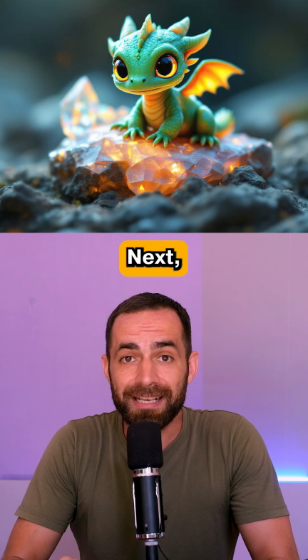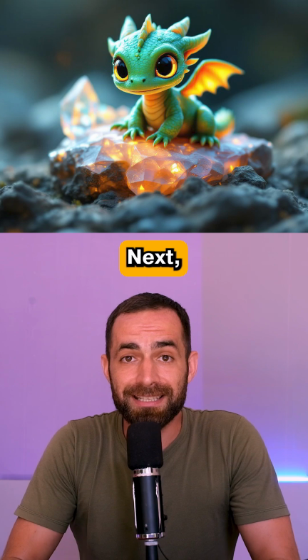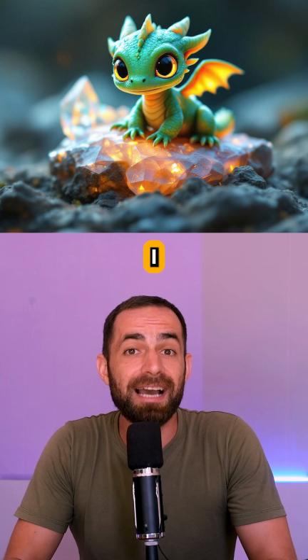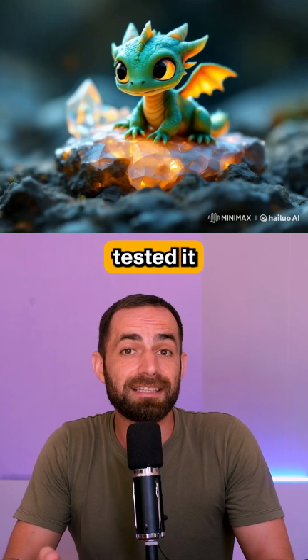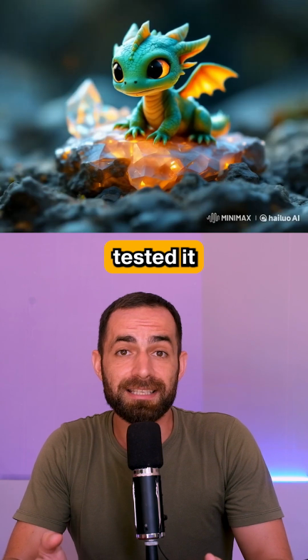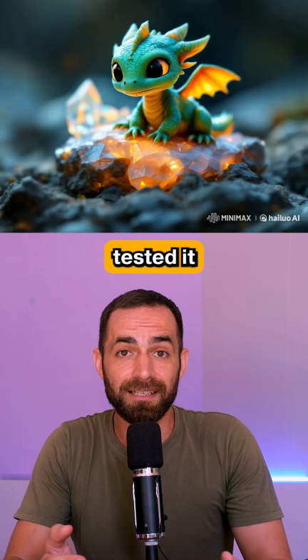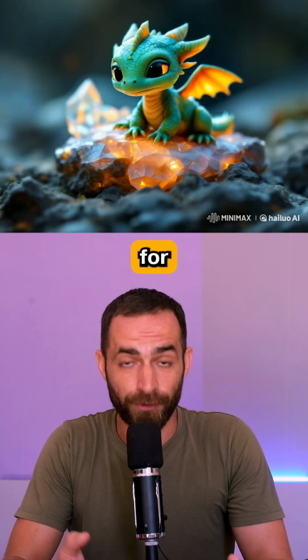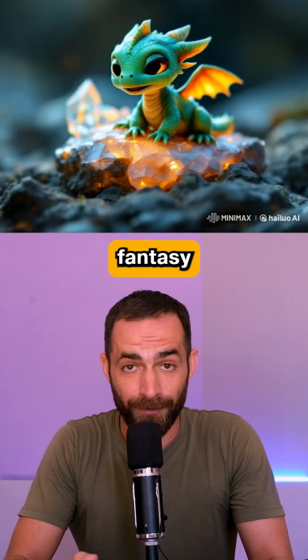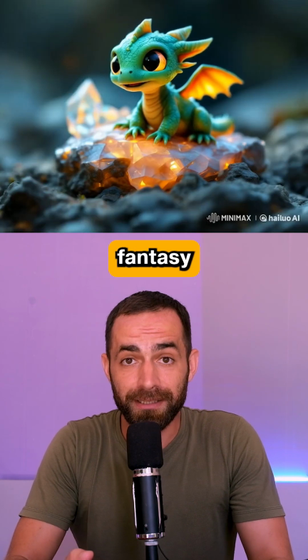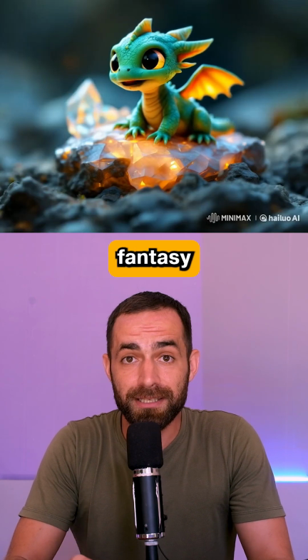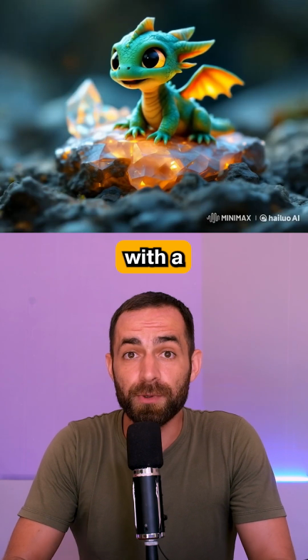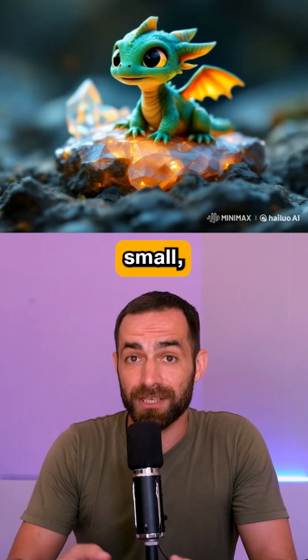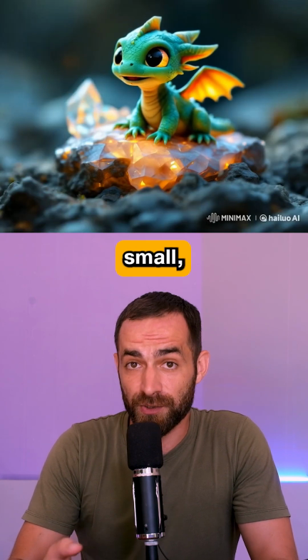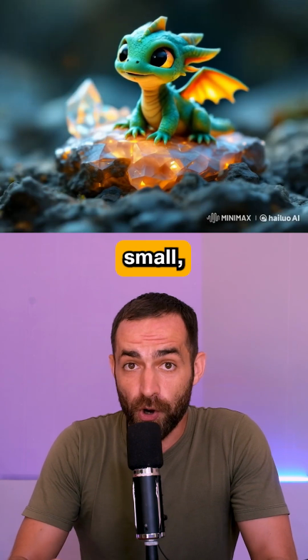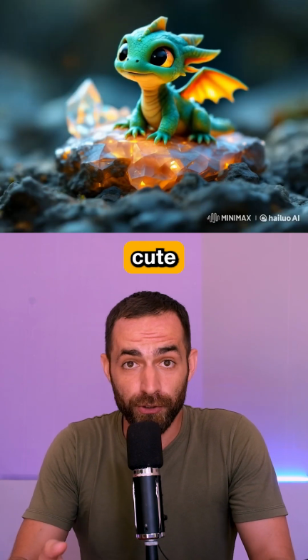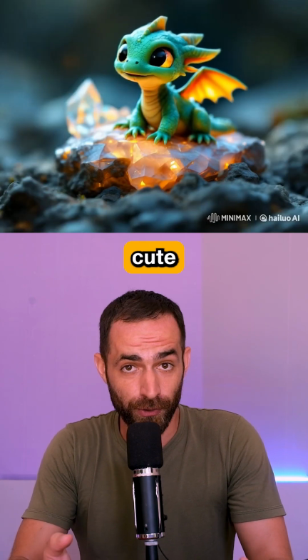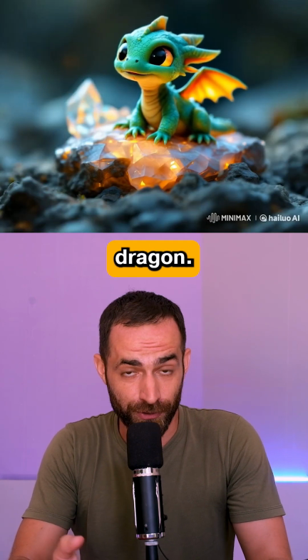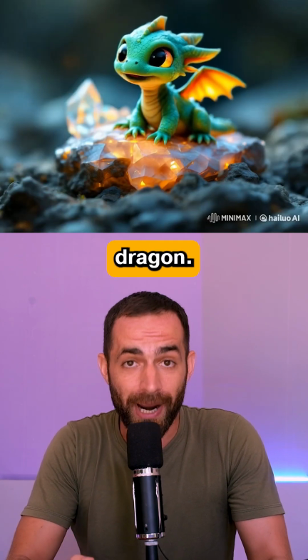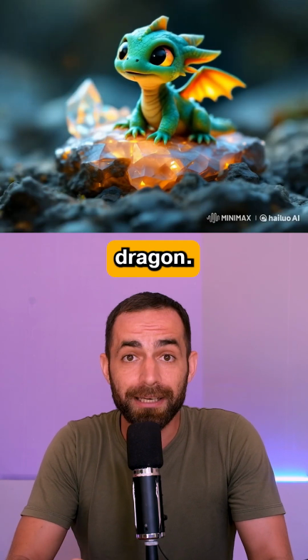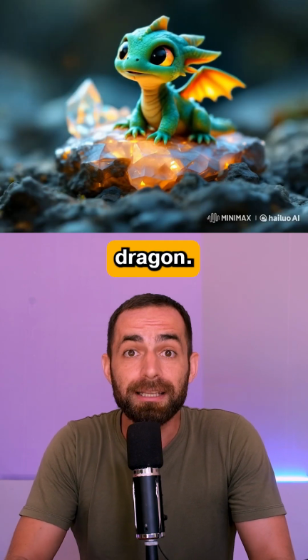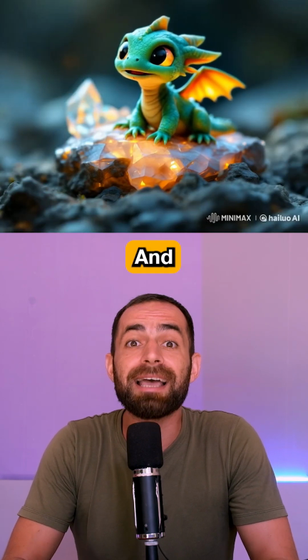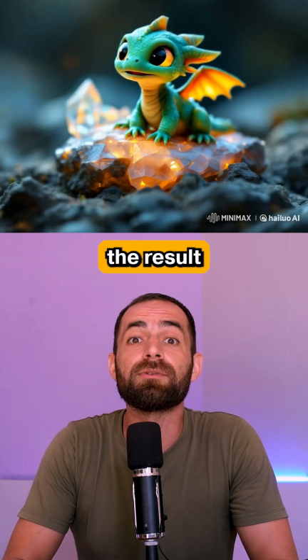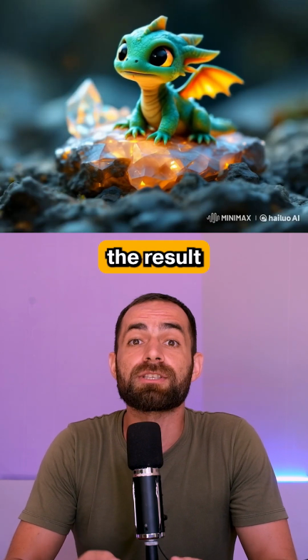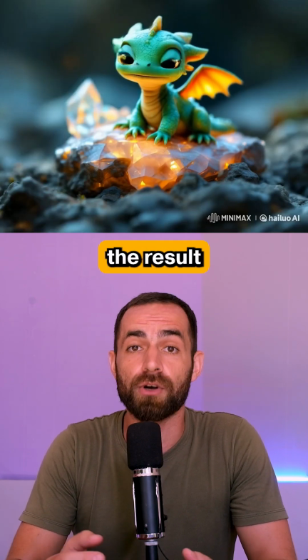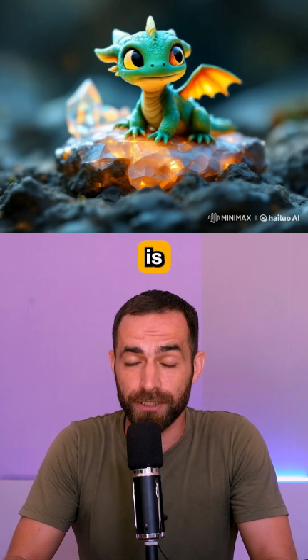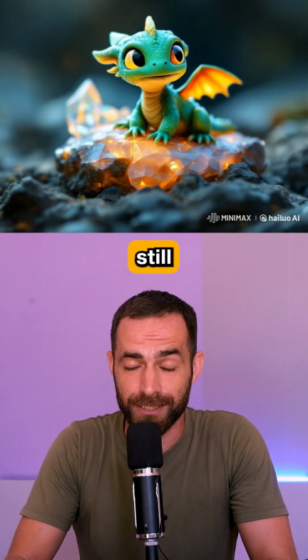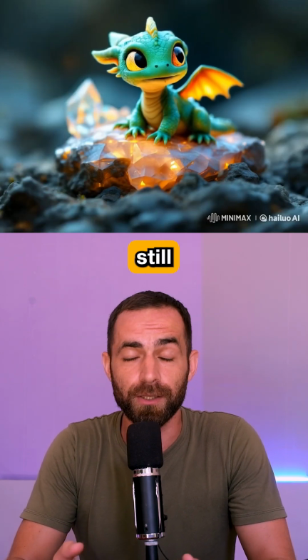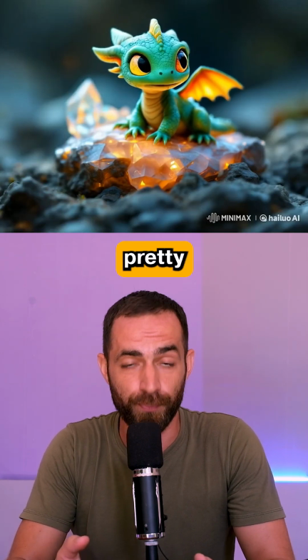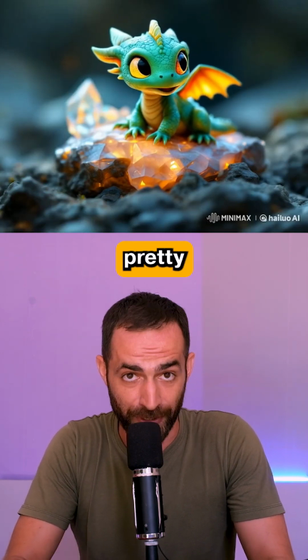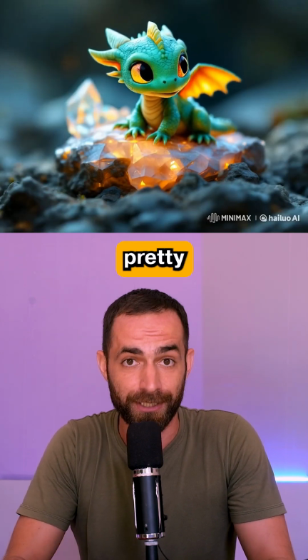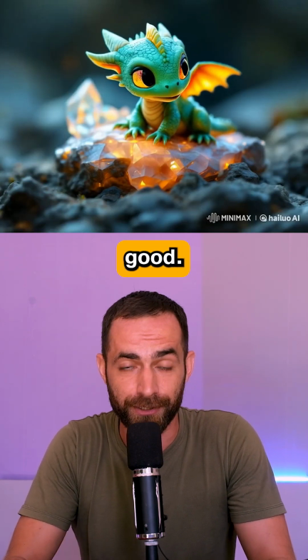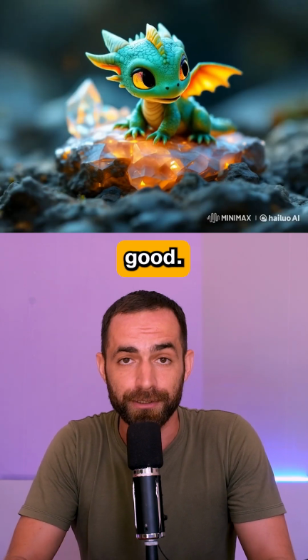Next, I tested it for fantasy with a small cute dragon and the result is still pretty good.